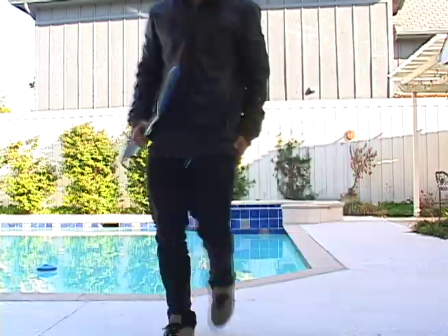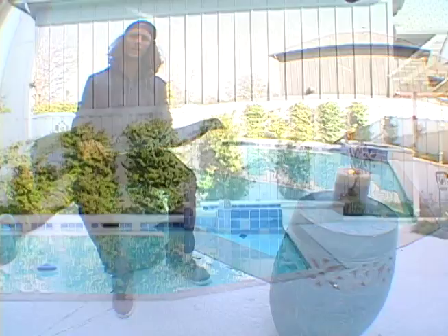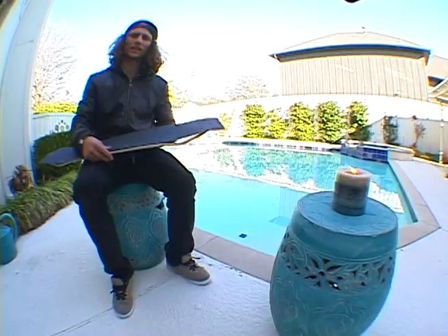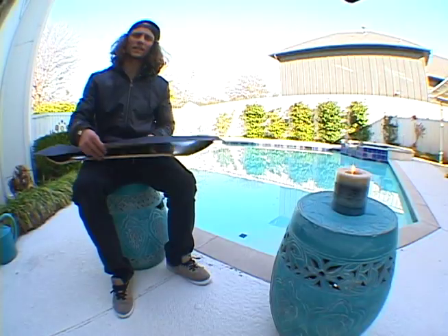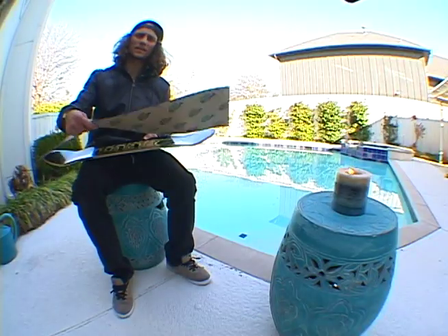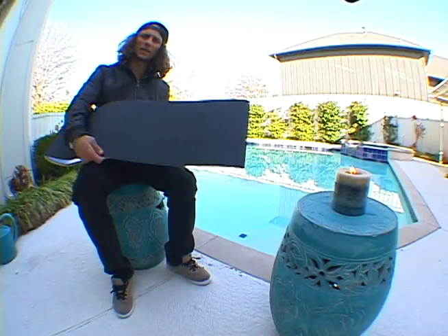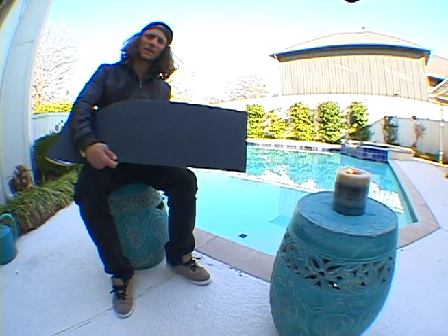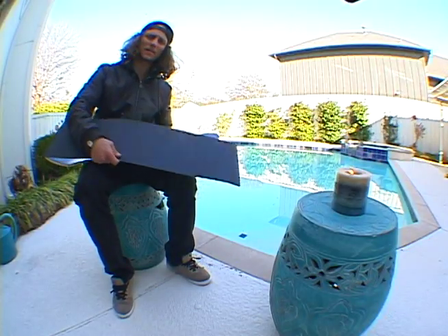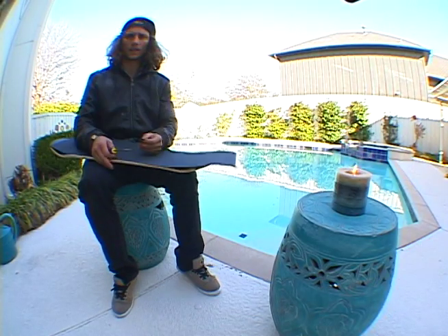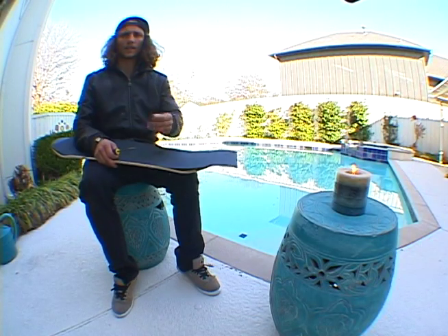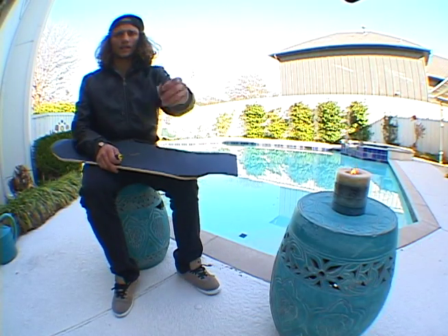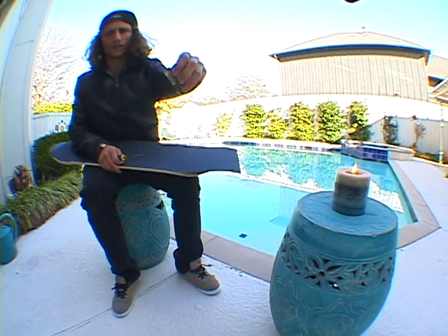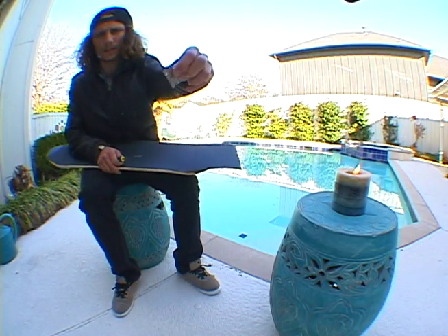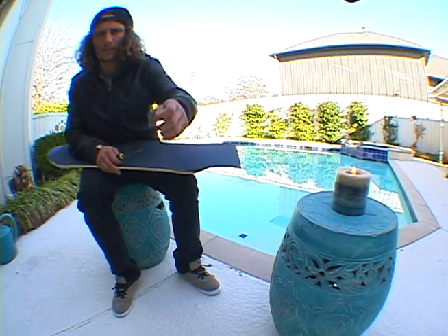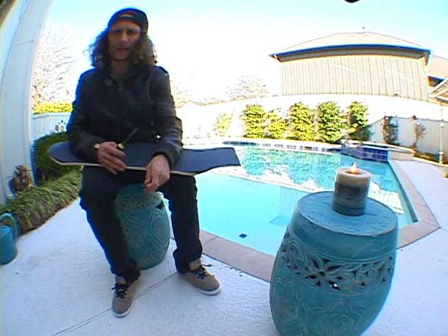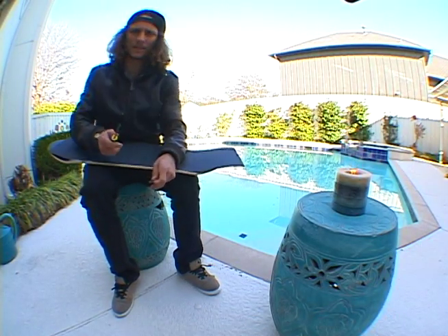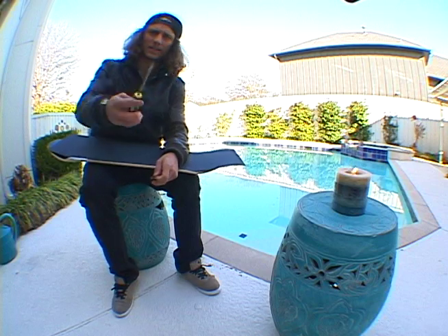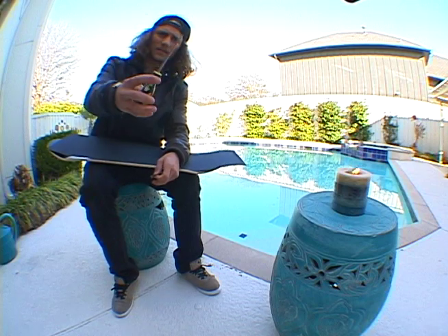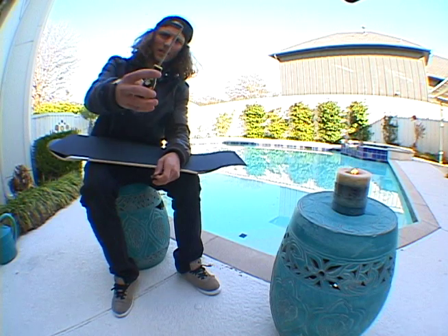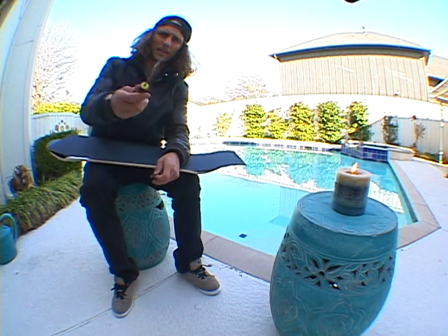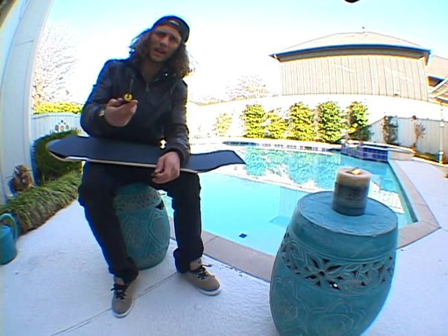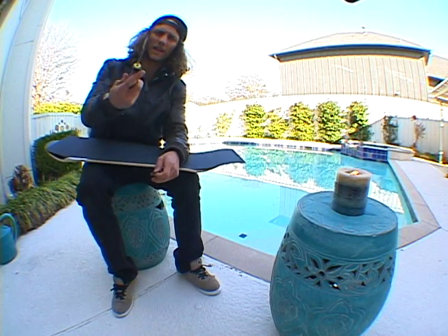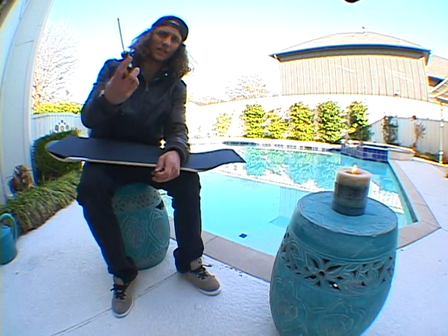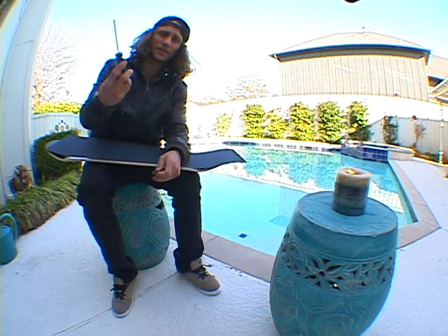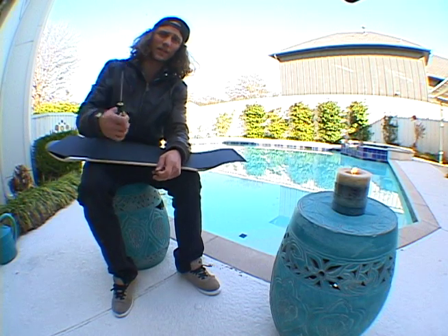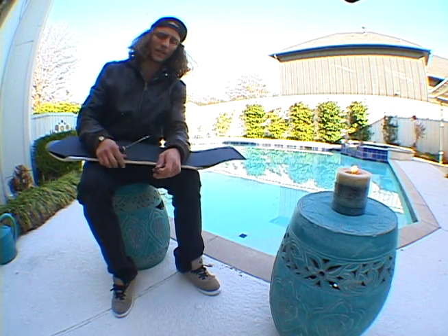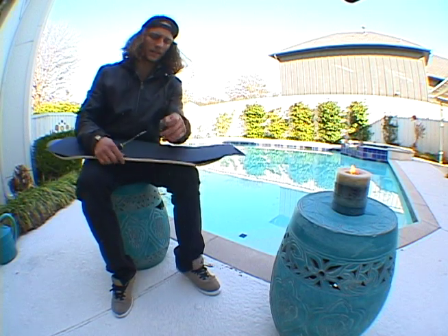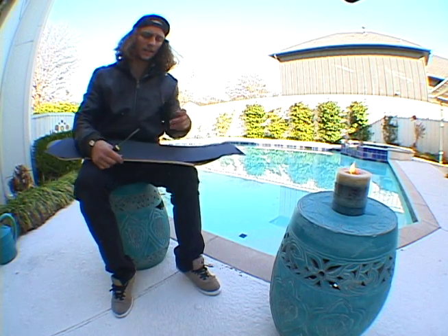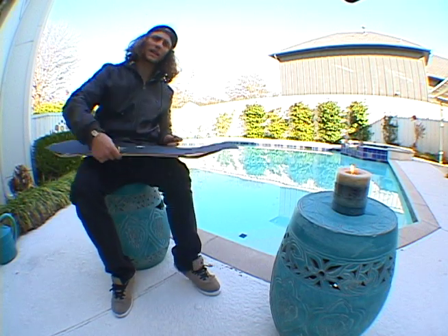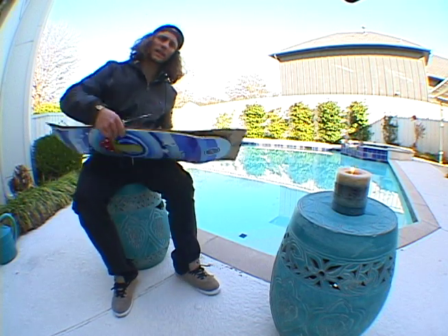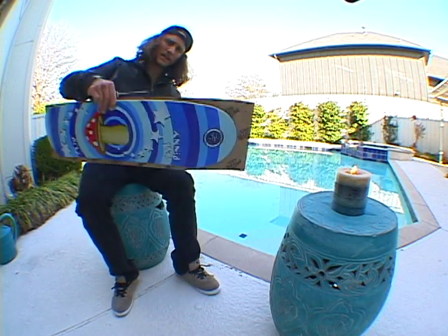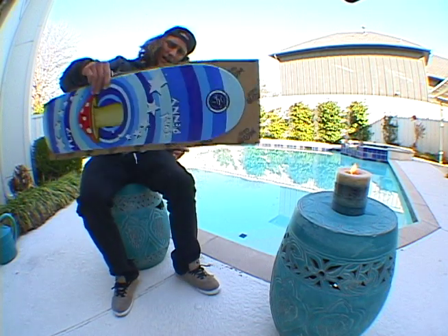You're going to need some grip tape, a razor blade, a skate file or screwdriver, and a deck.